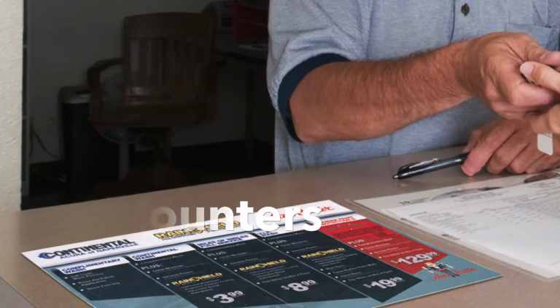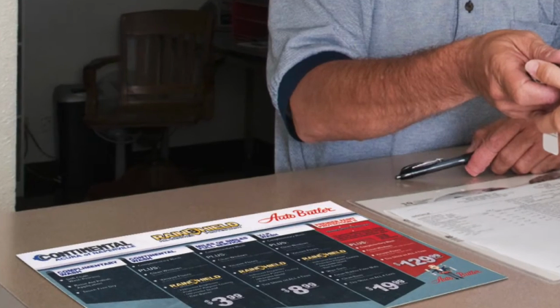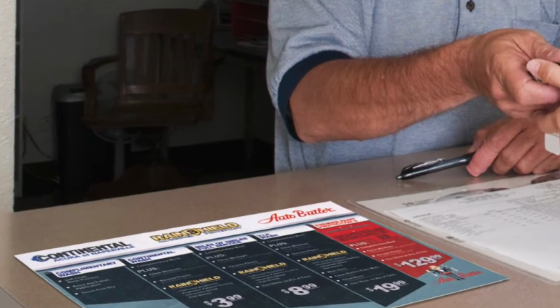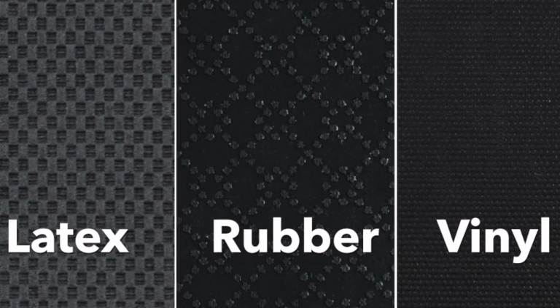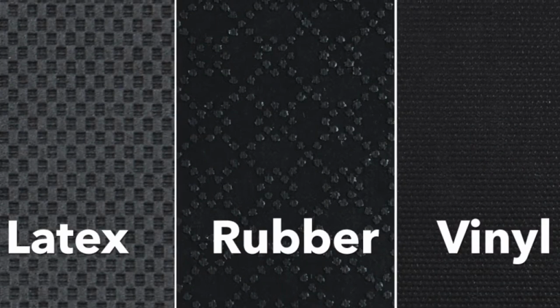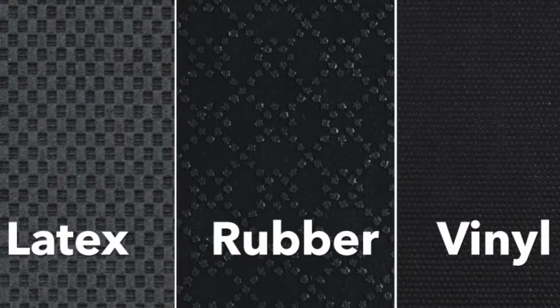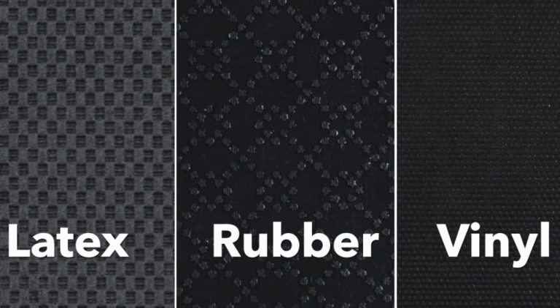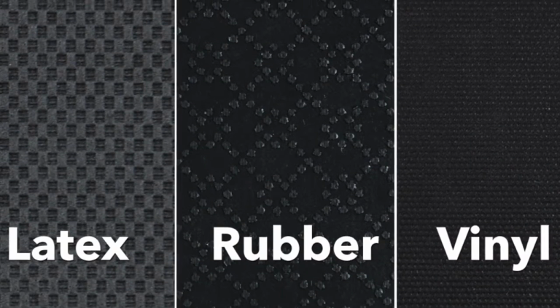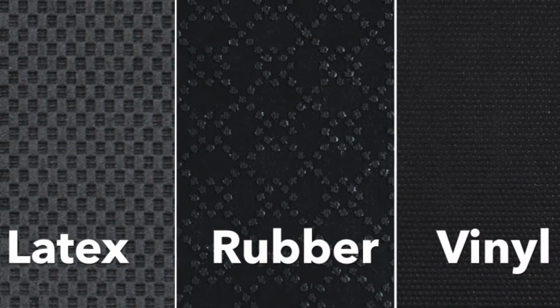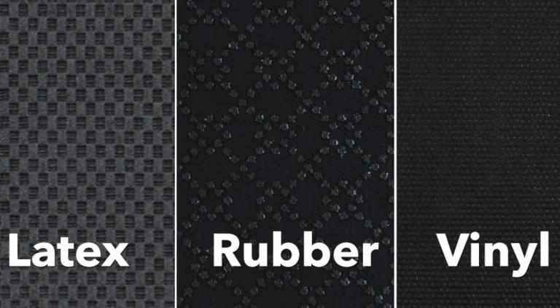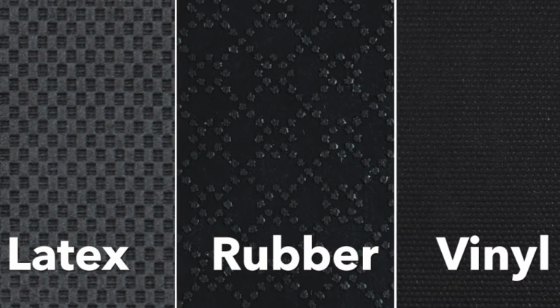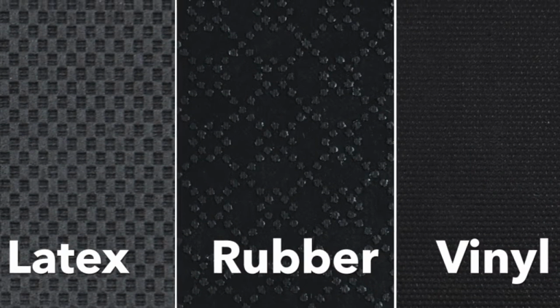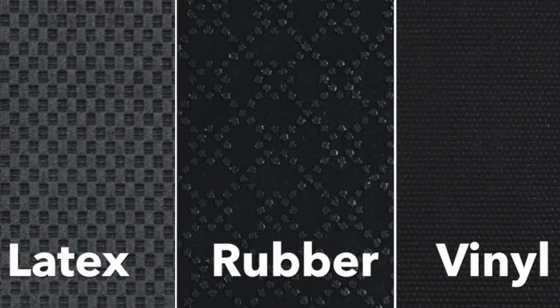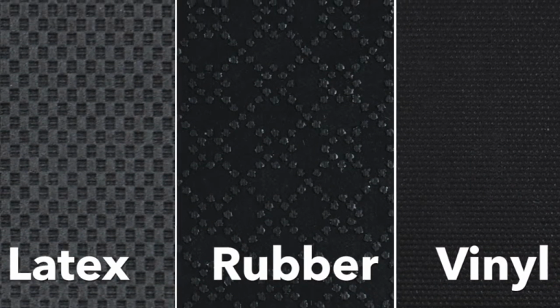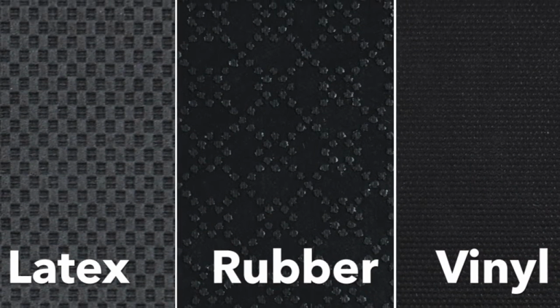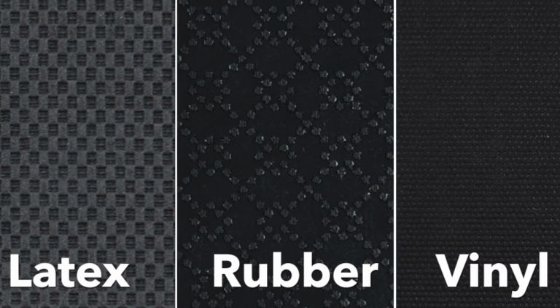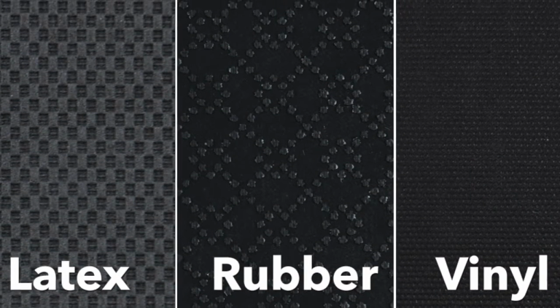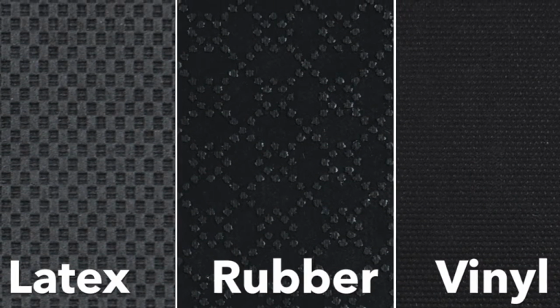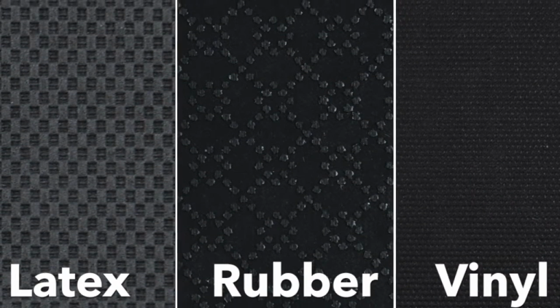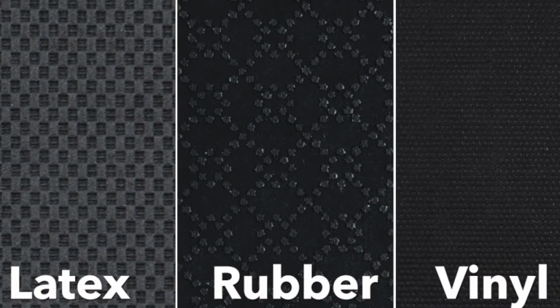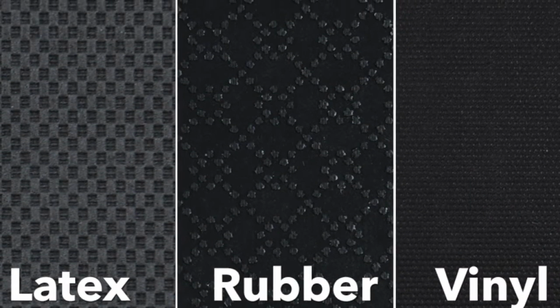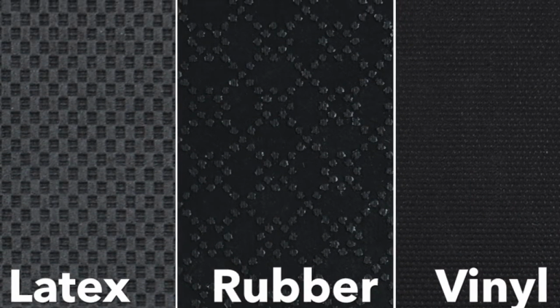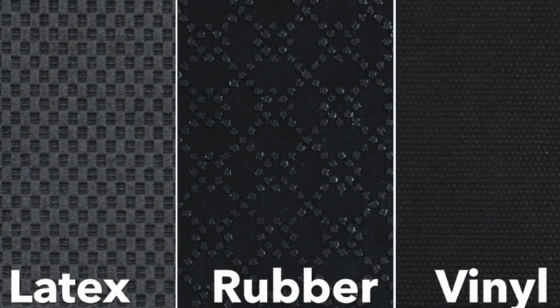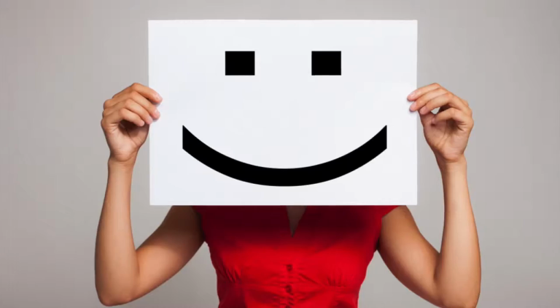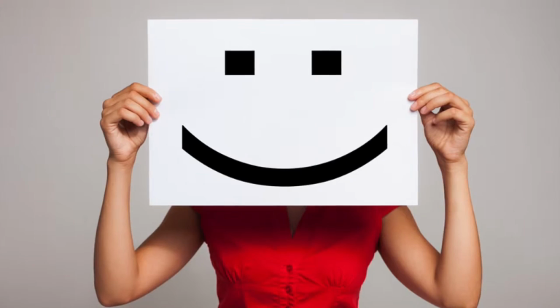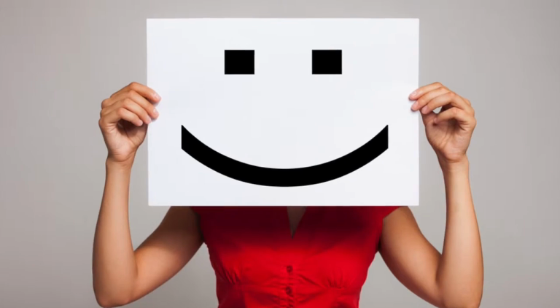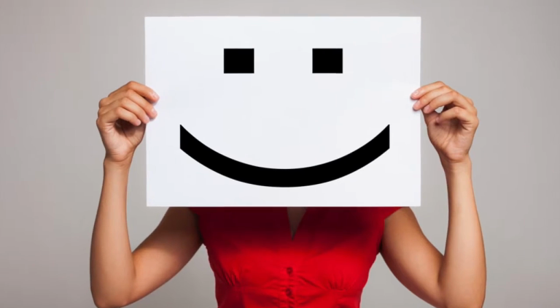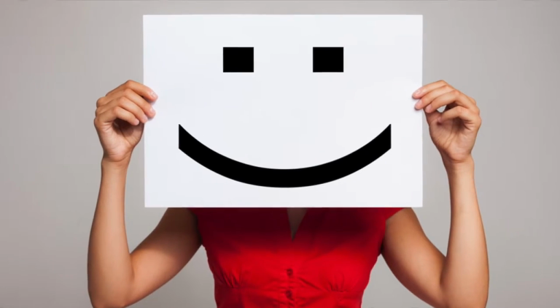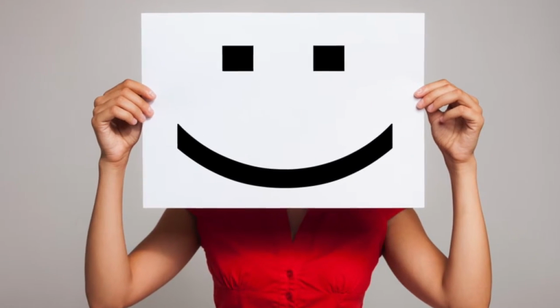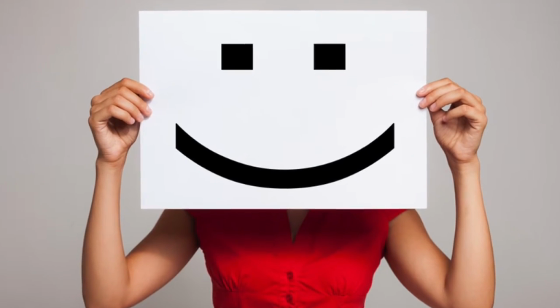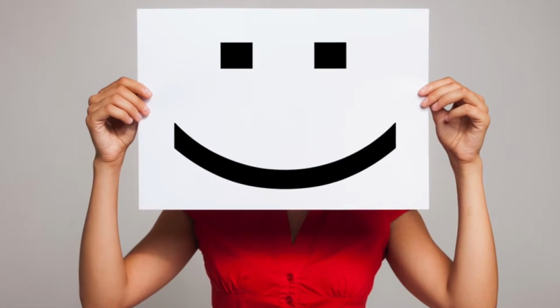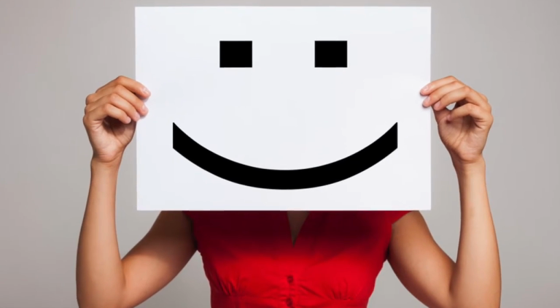With available backing options that include latex, rubber, or vinyl, we are sure to meet your customer's needs.